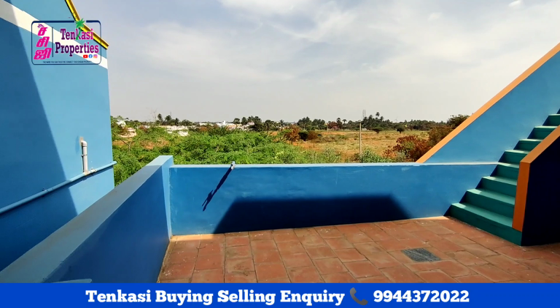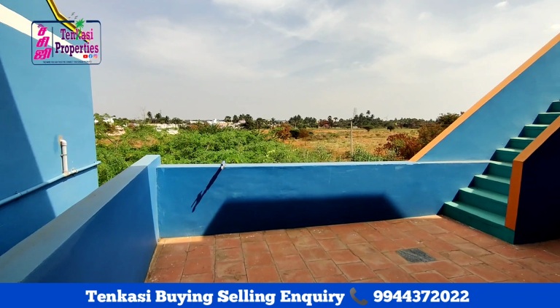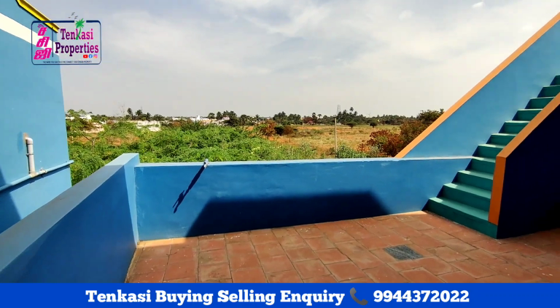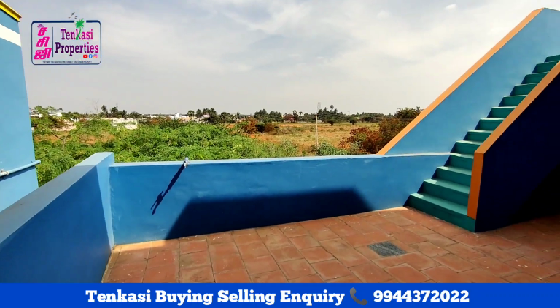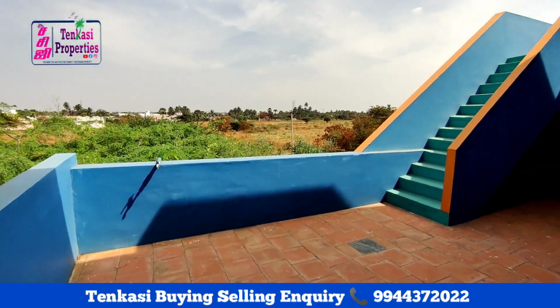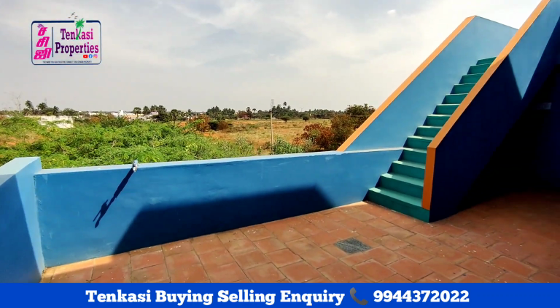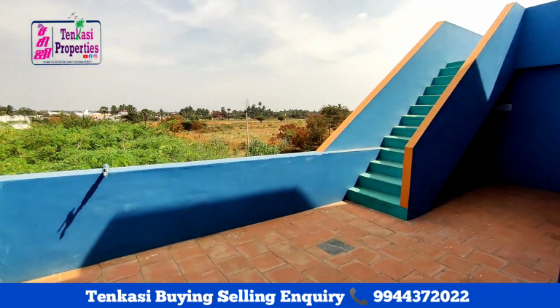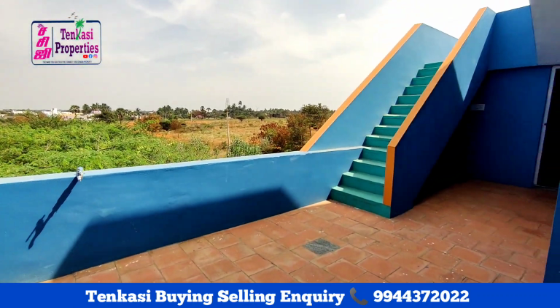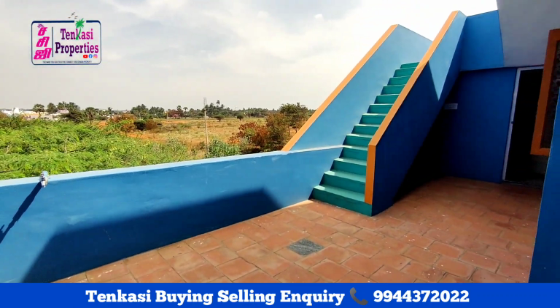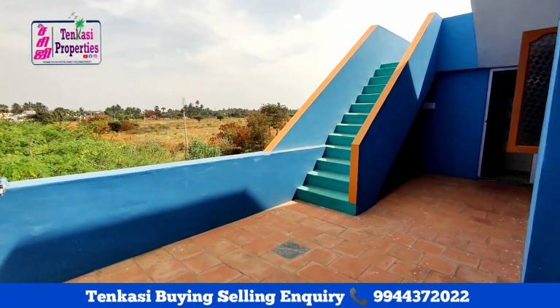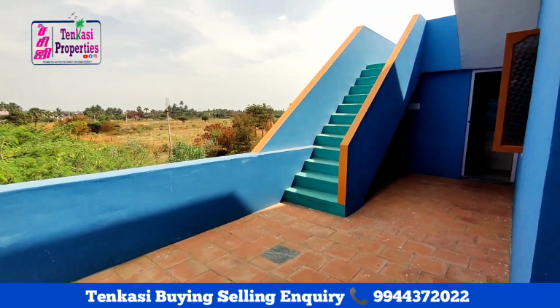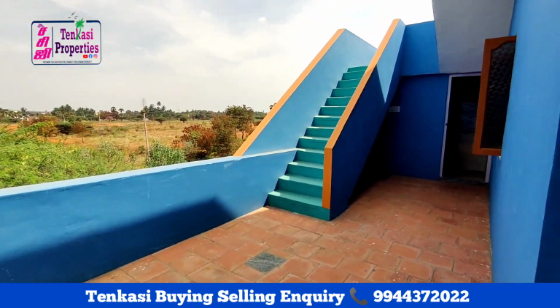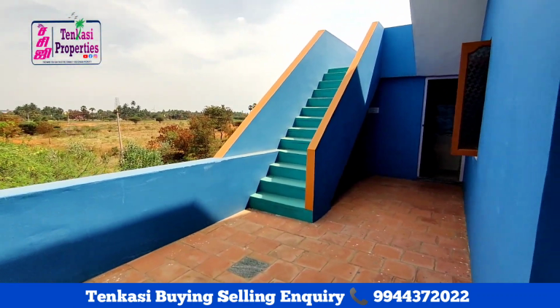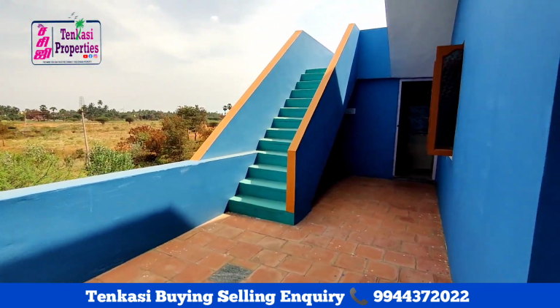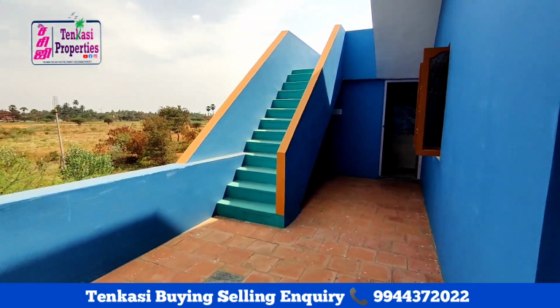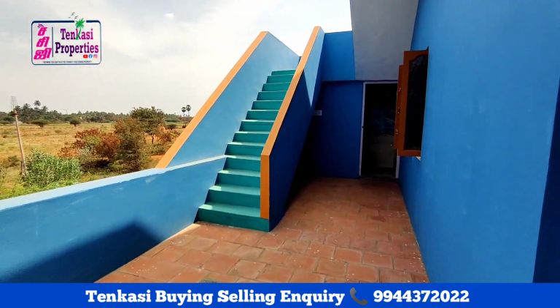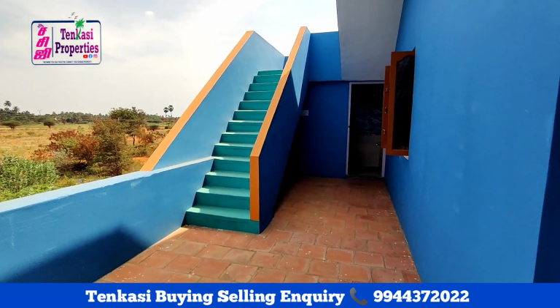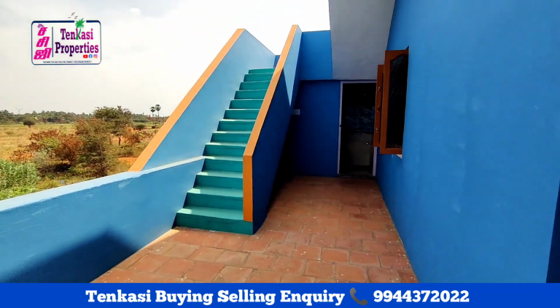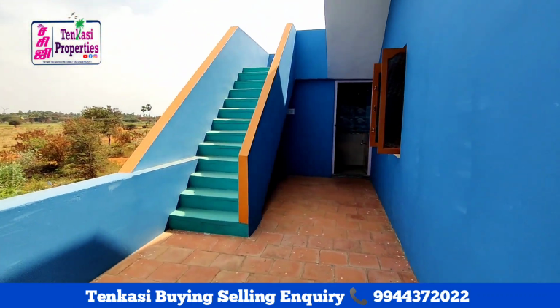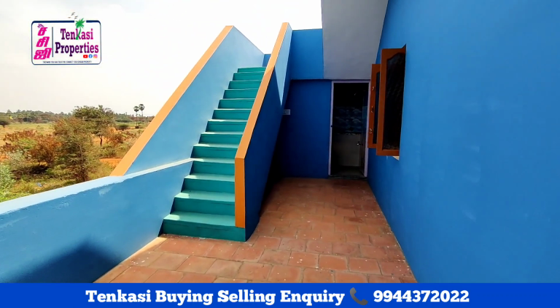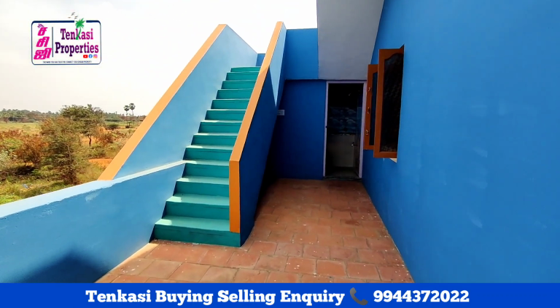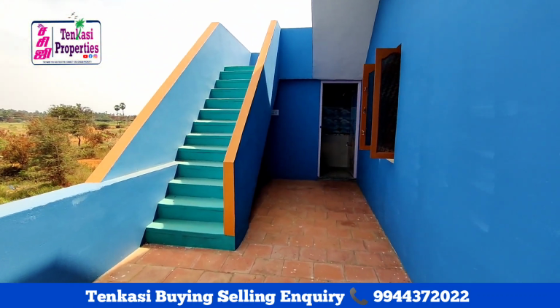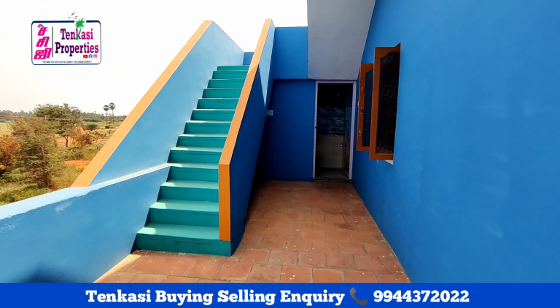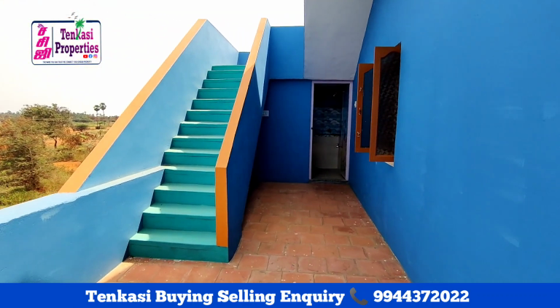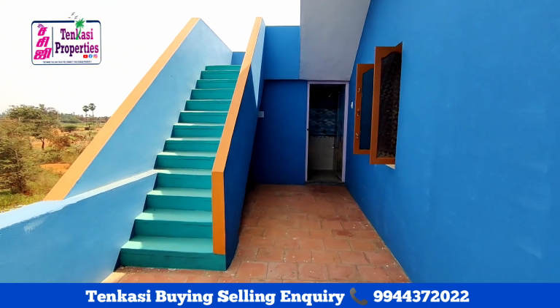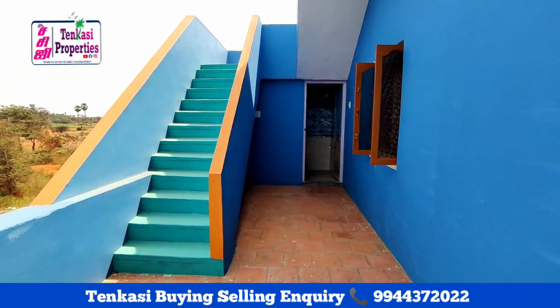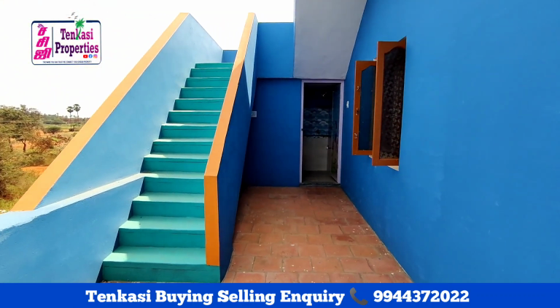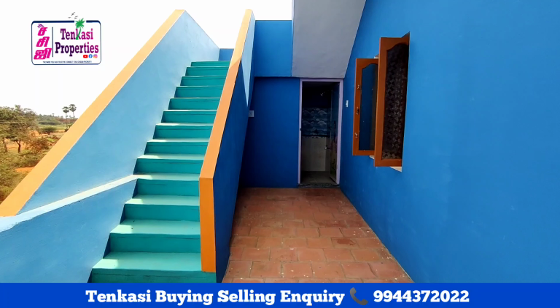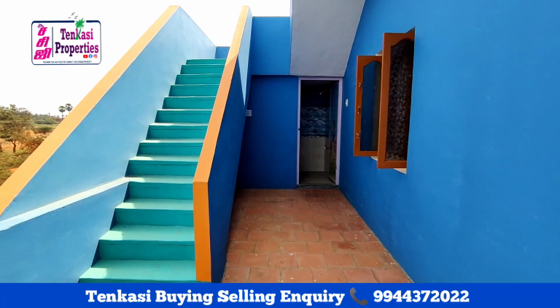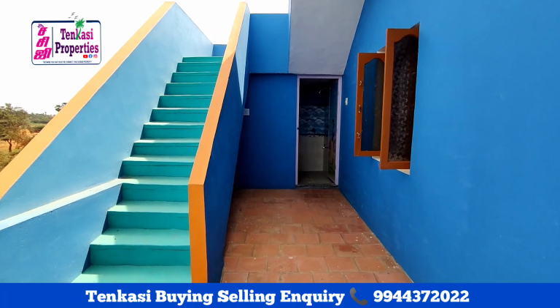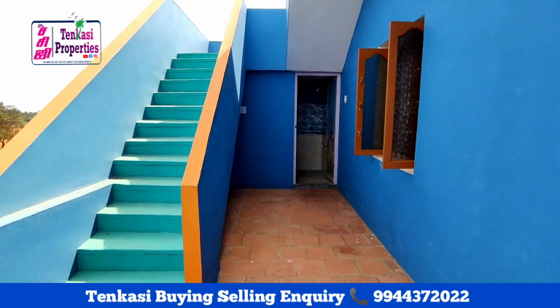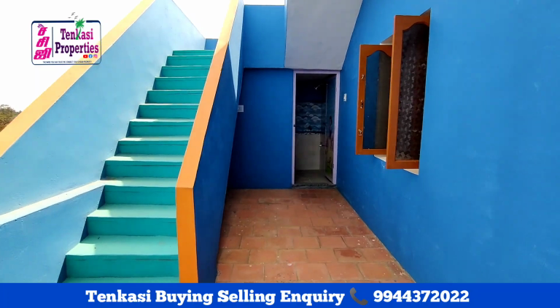If you want to purchase this property, you can connect directly with the seller. This is a direct seller-to-buyer dealing.